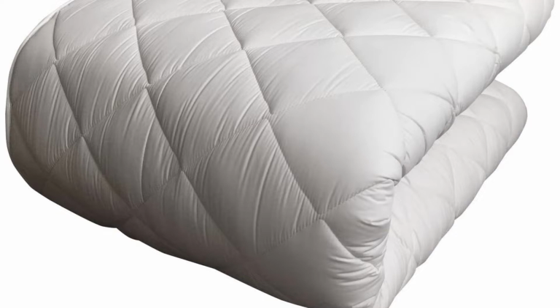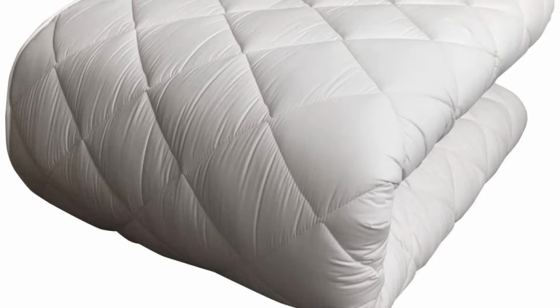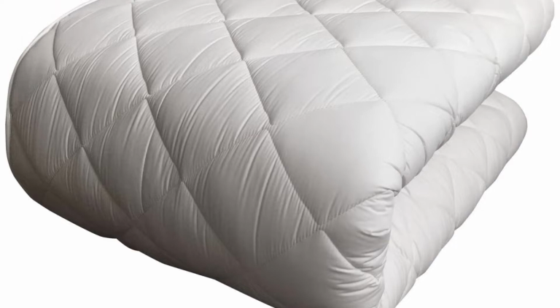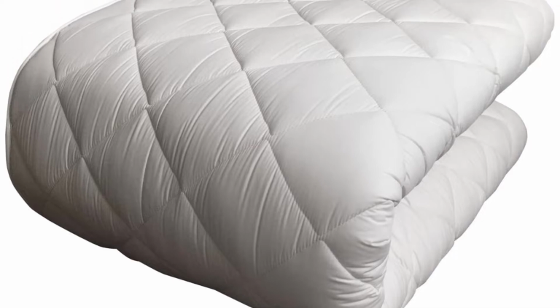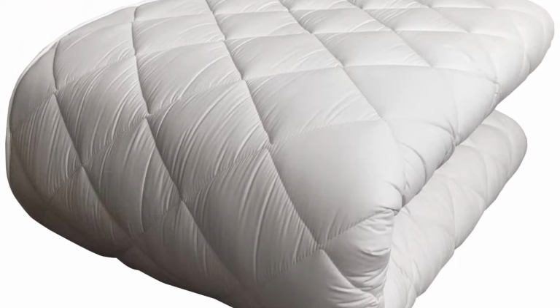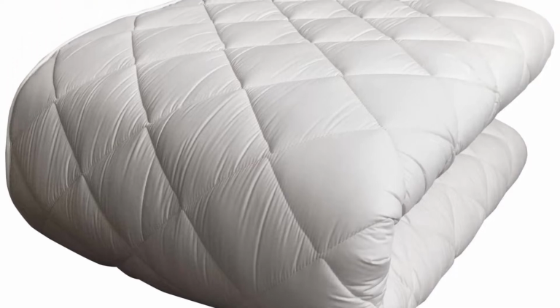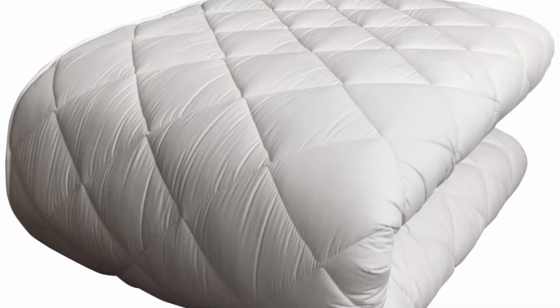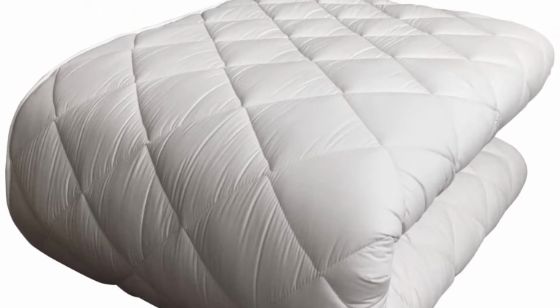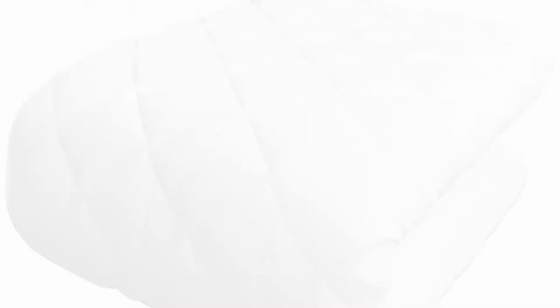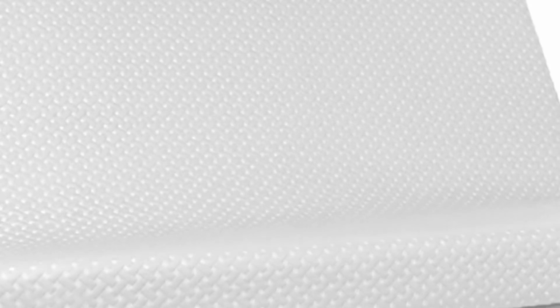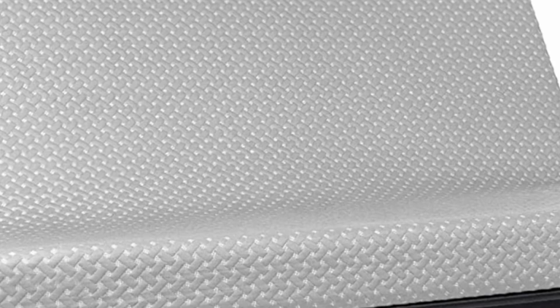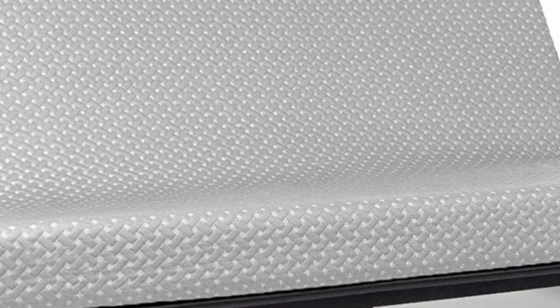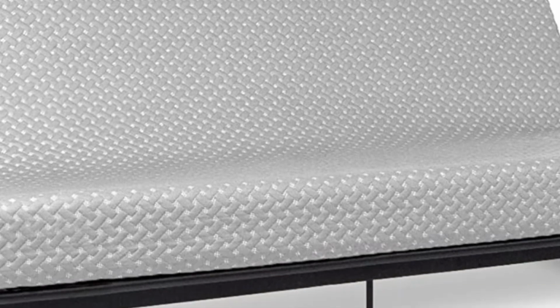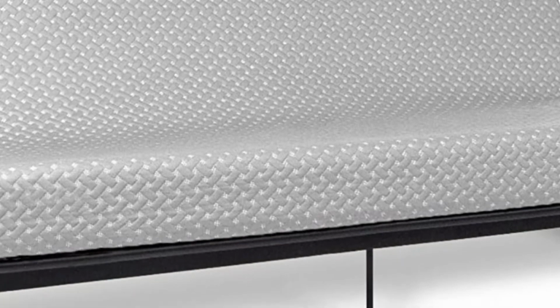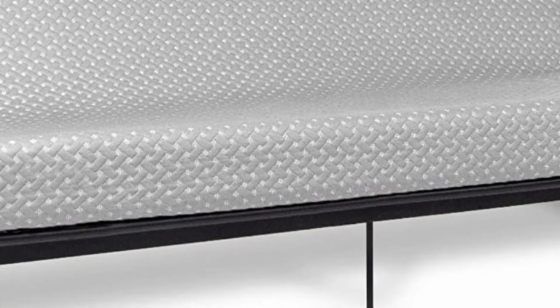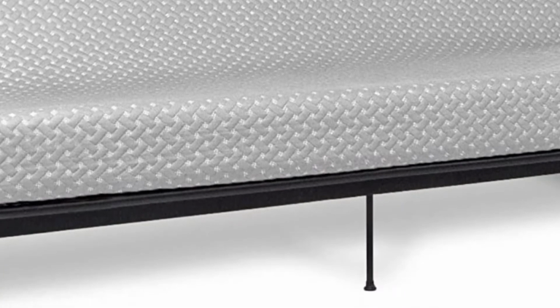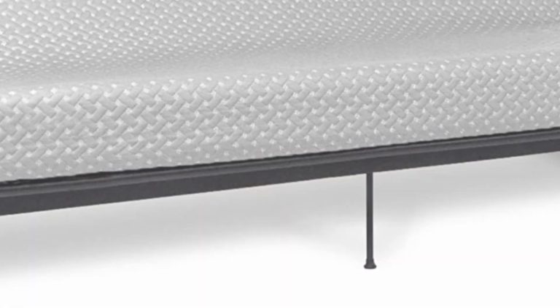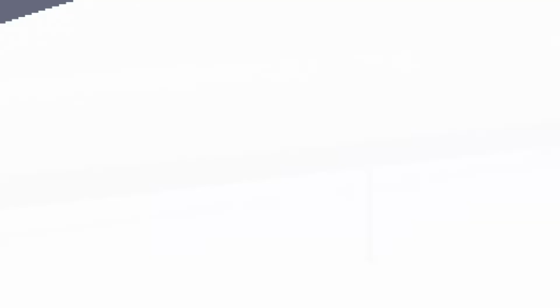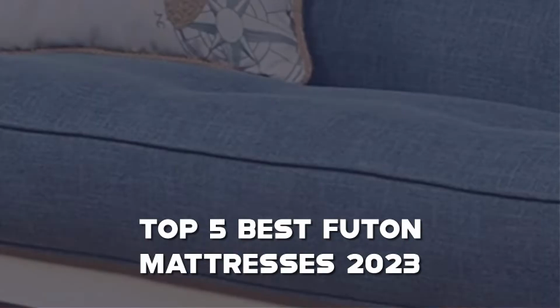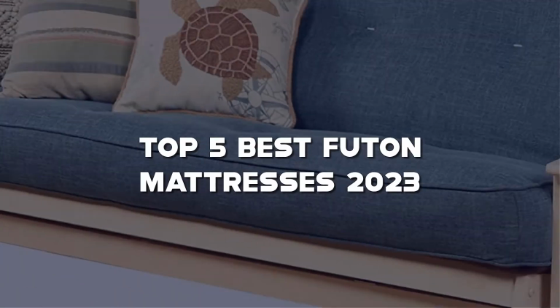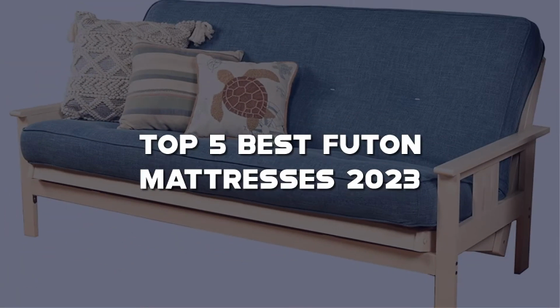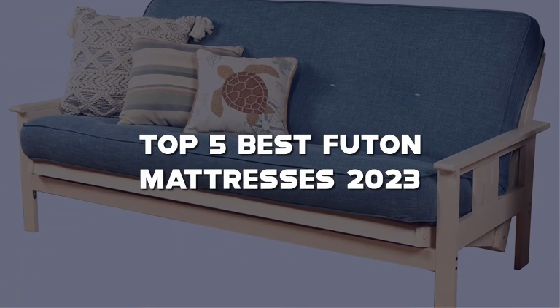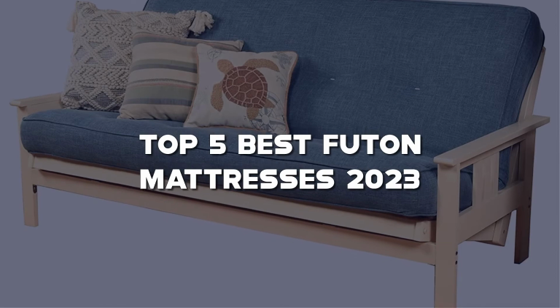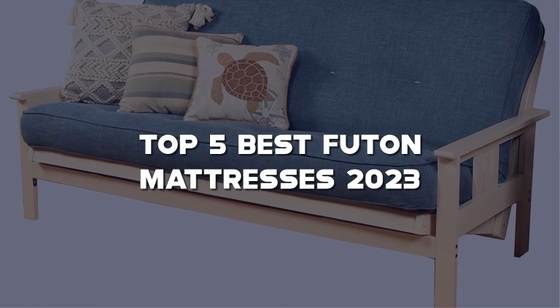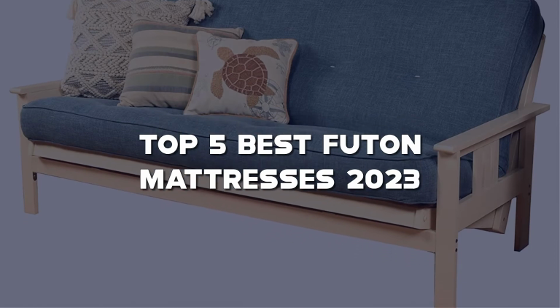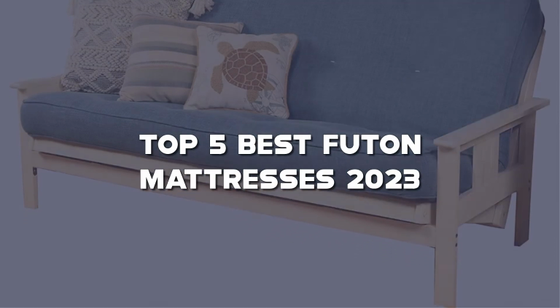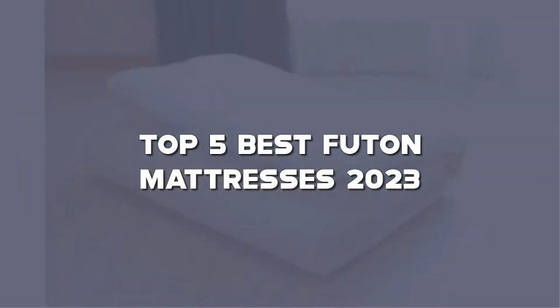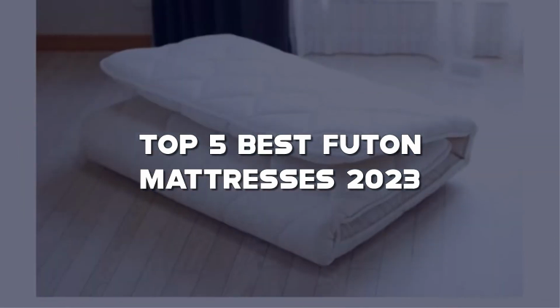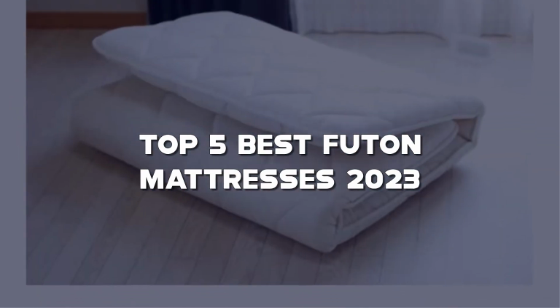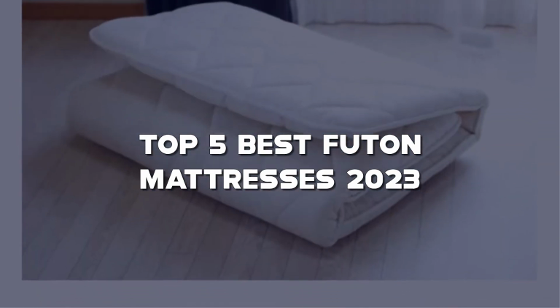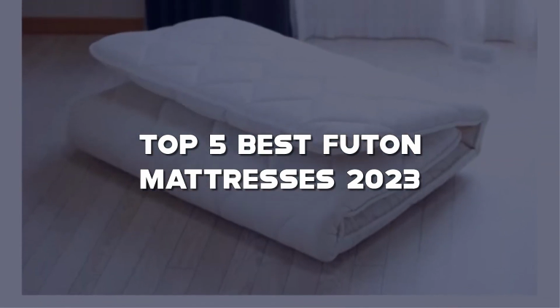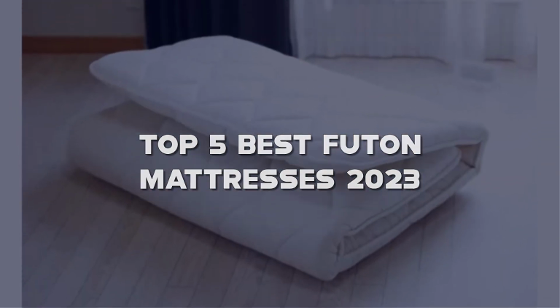Looking for the best futon mattress? Here I have made the list of the top 5 best futon mattresses in the market that are worth buying.